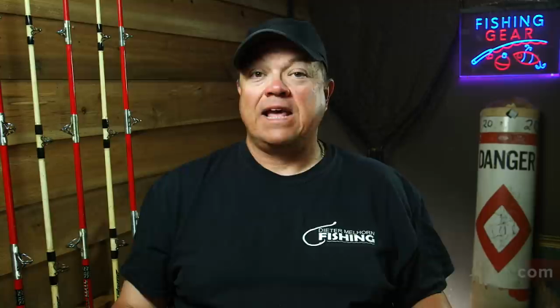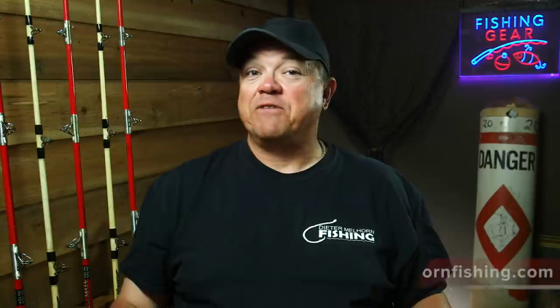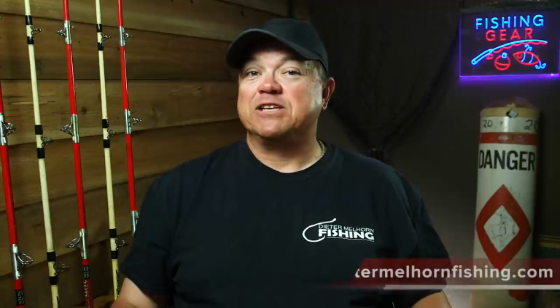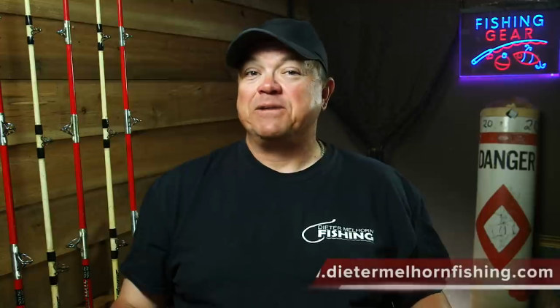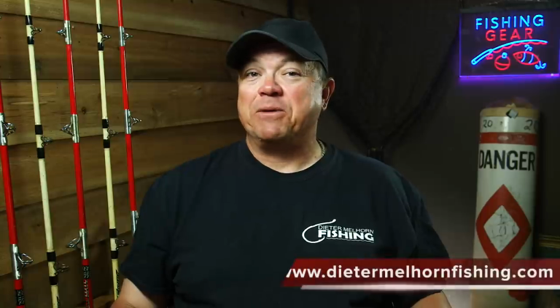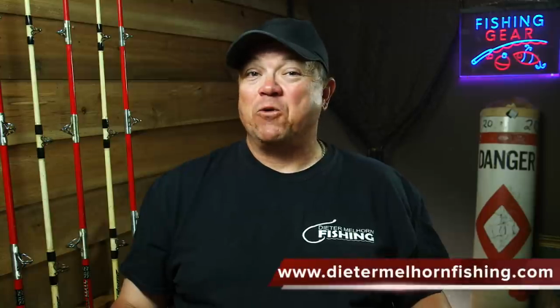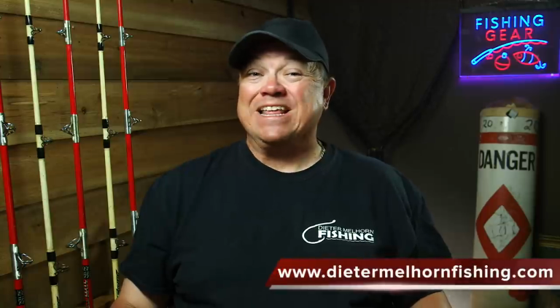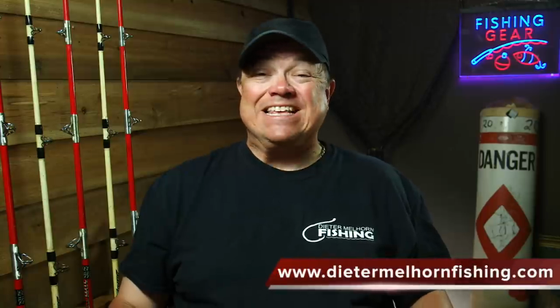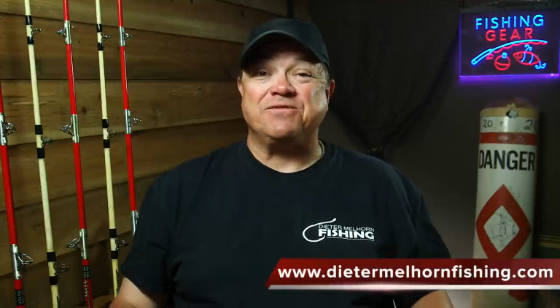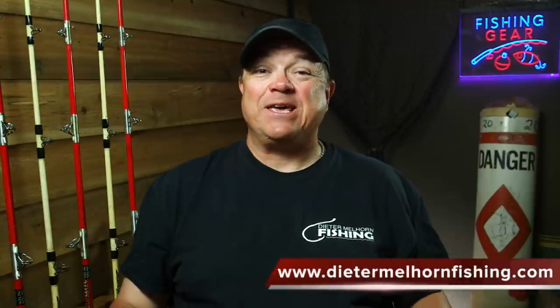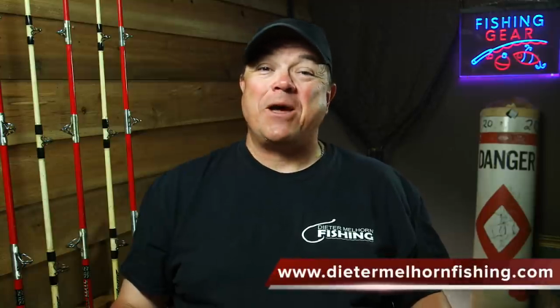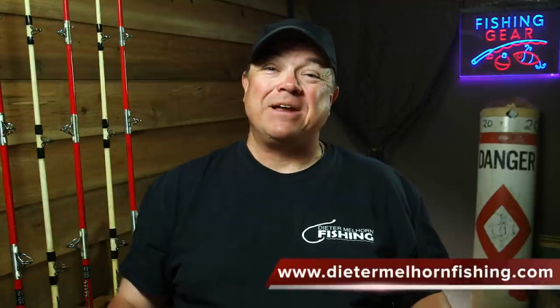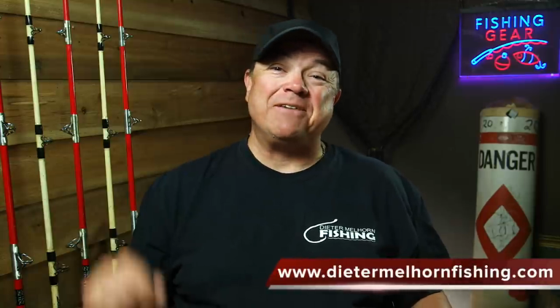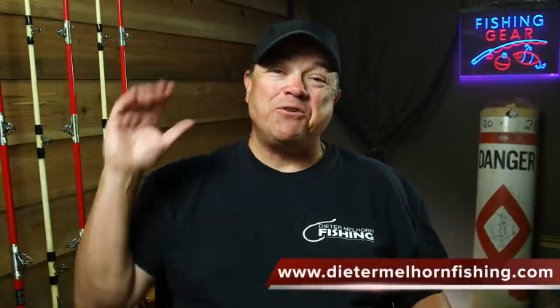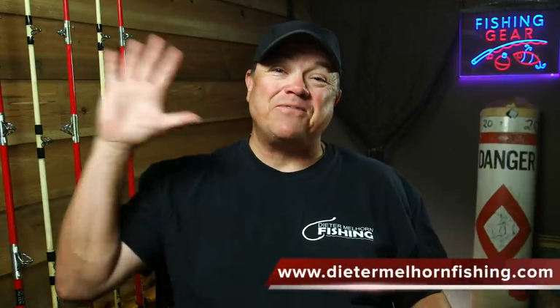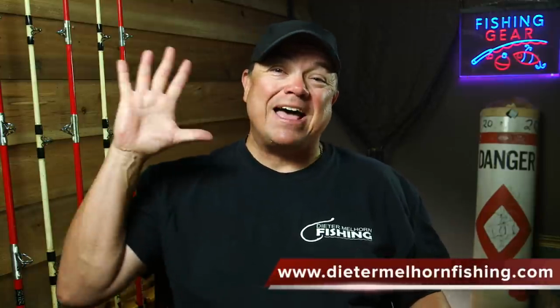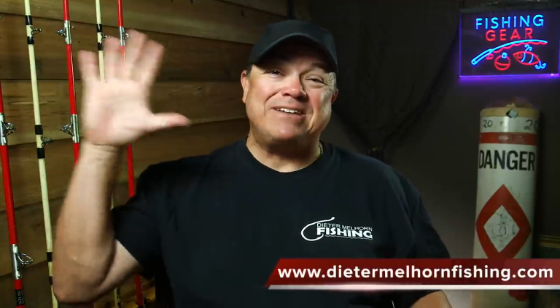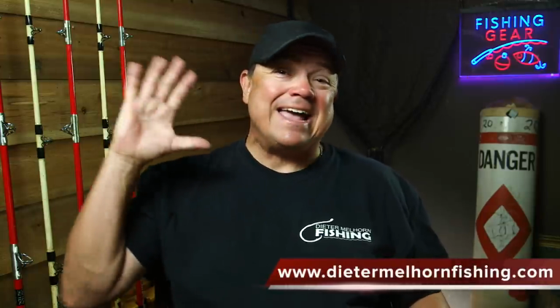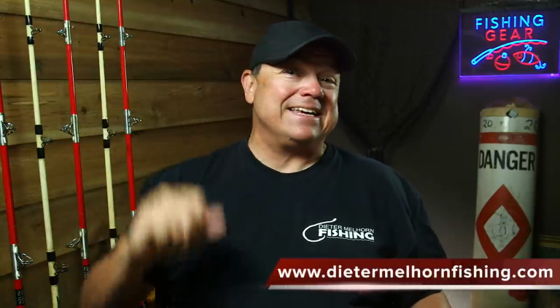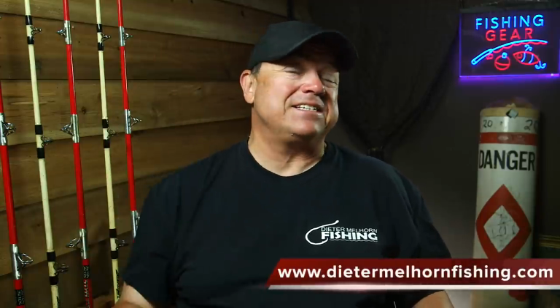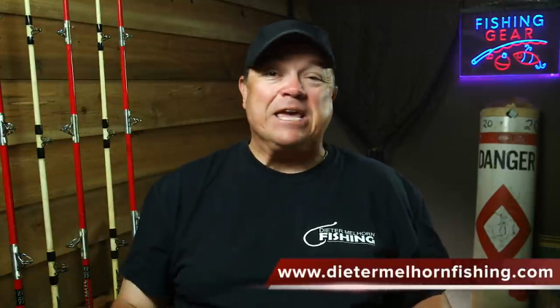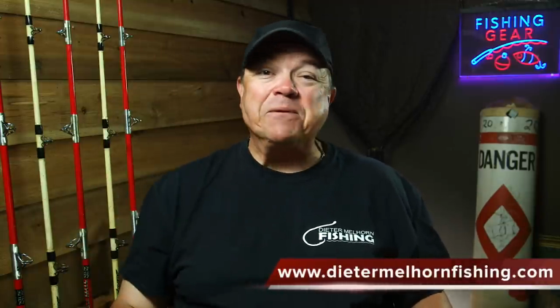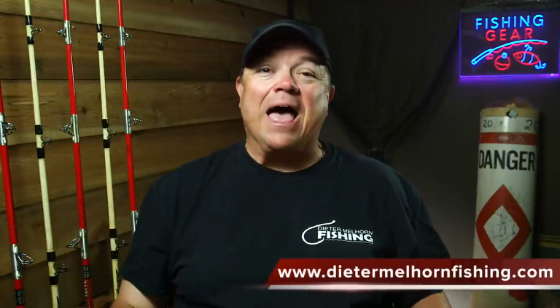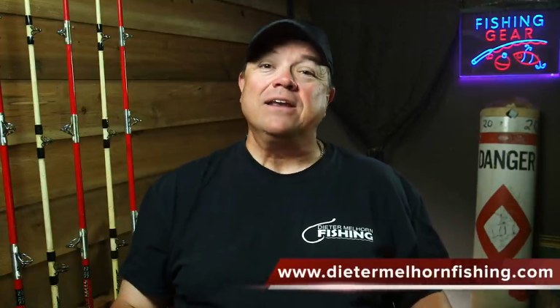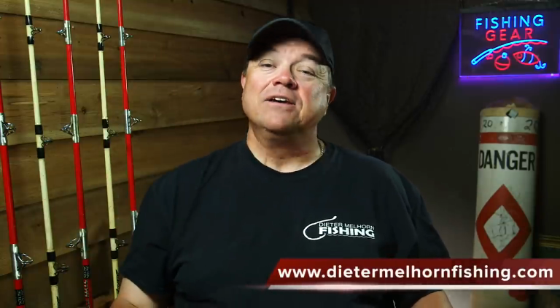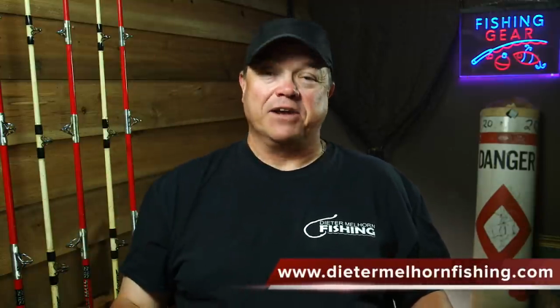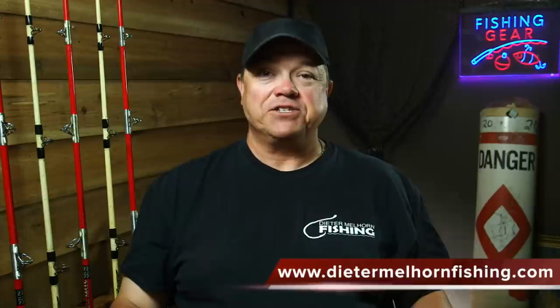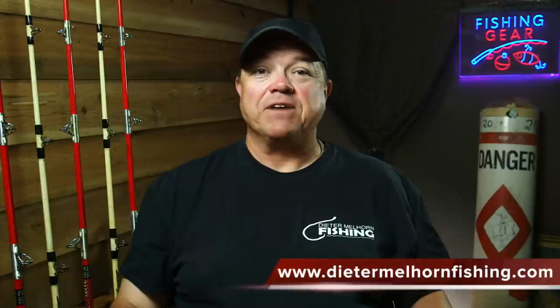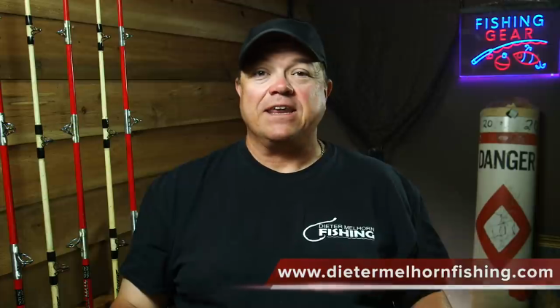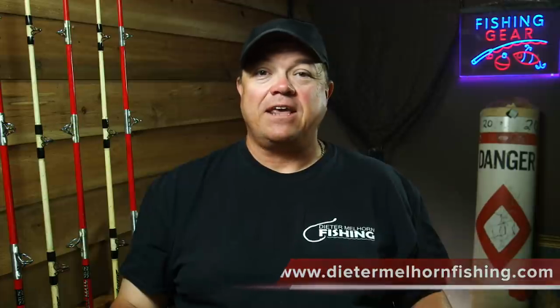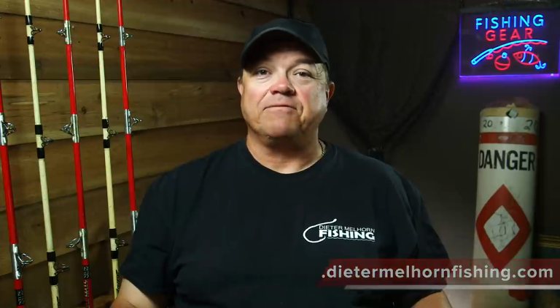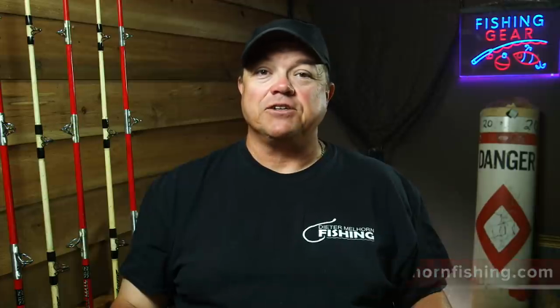Hey folks, I'm Dieter Melhorn. In this video, I'm going to give you five tactics to keep in mind for catching flathead catfish.